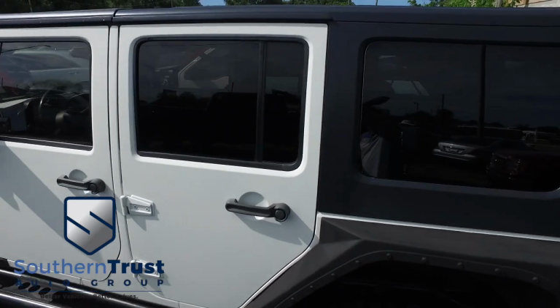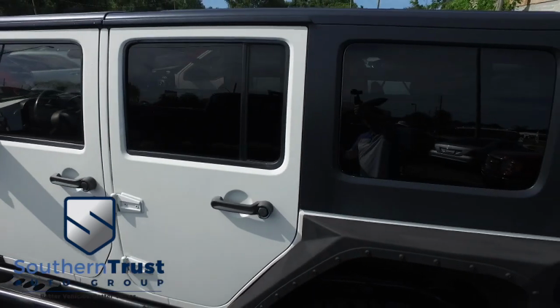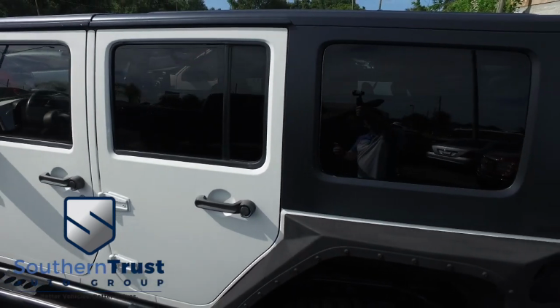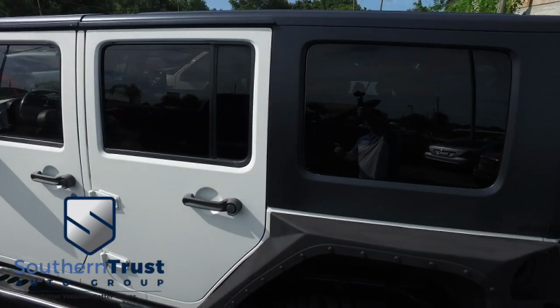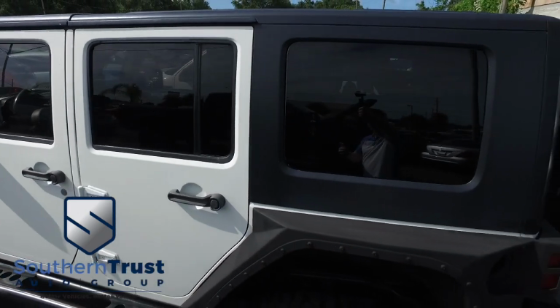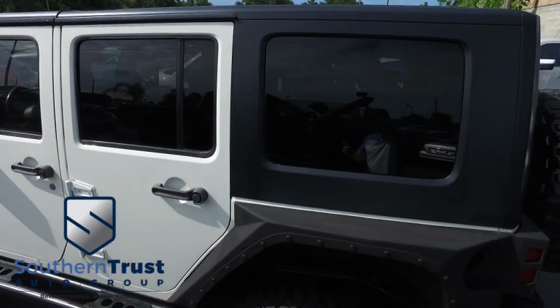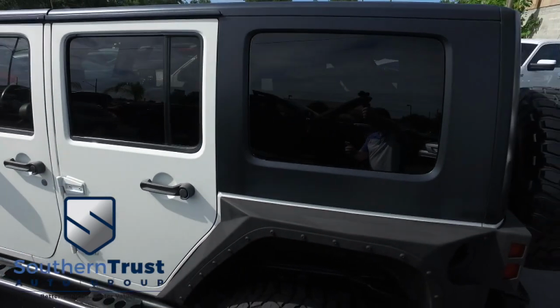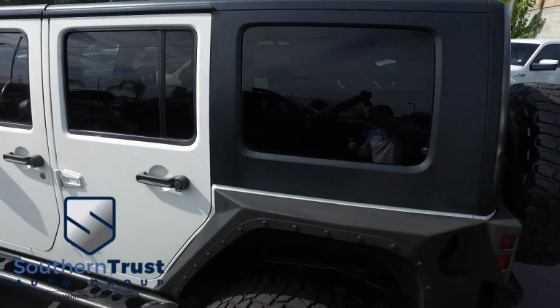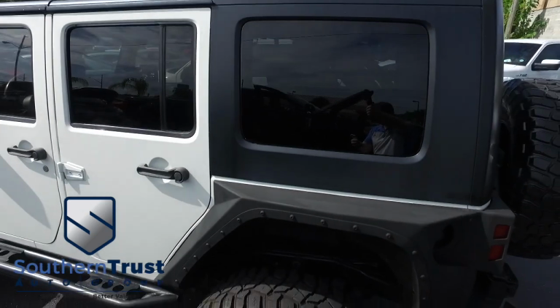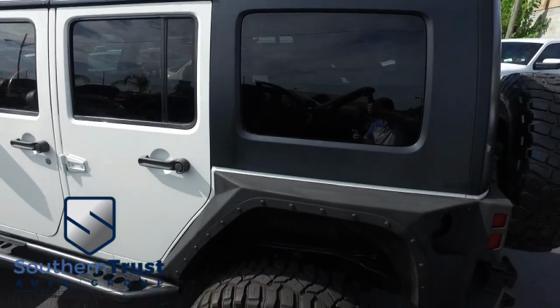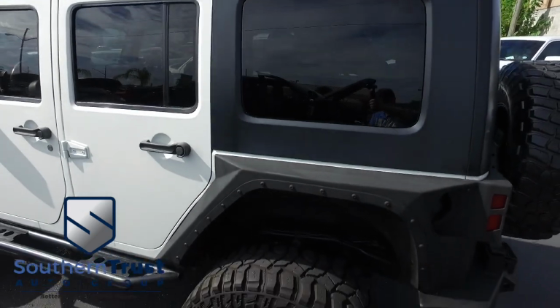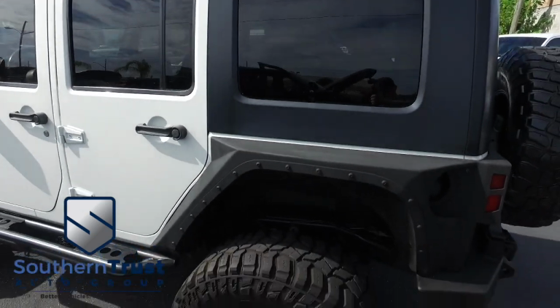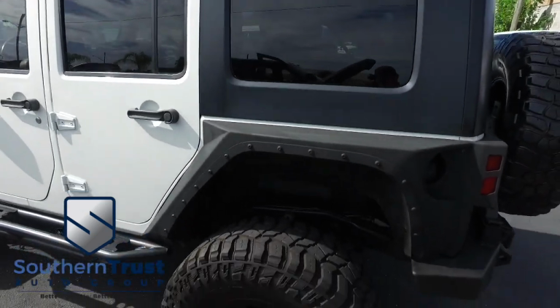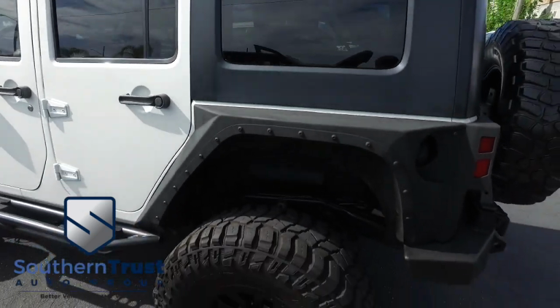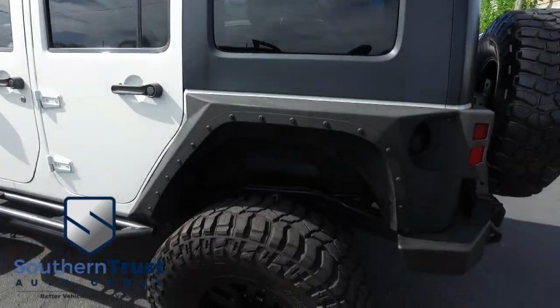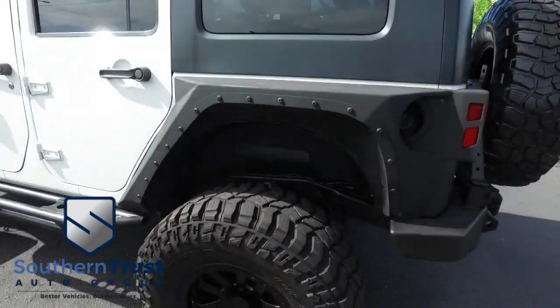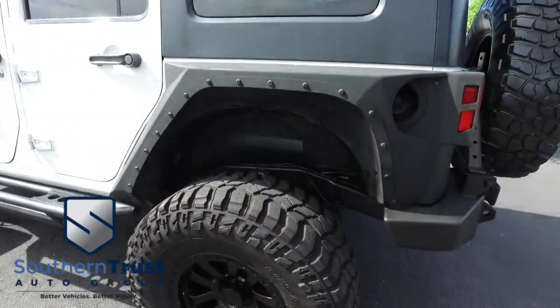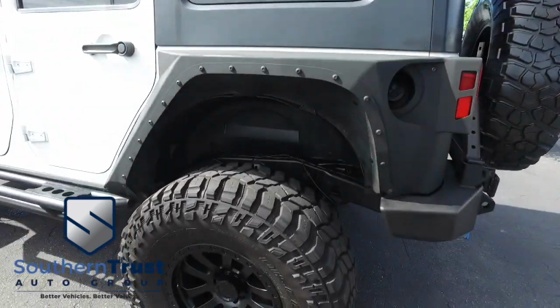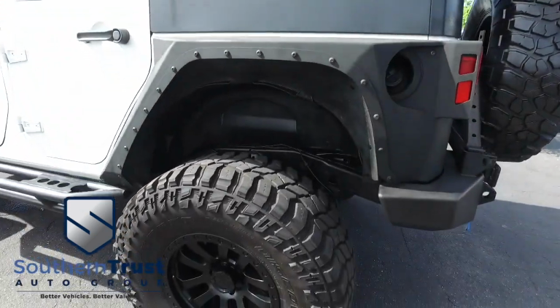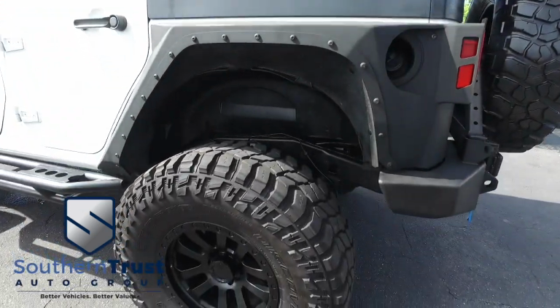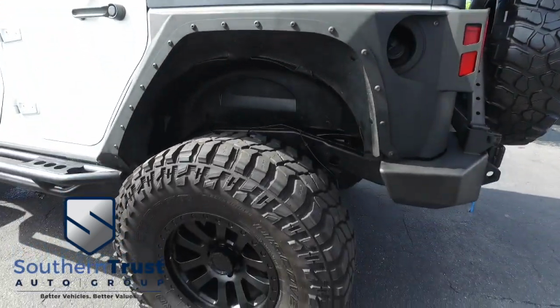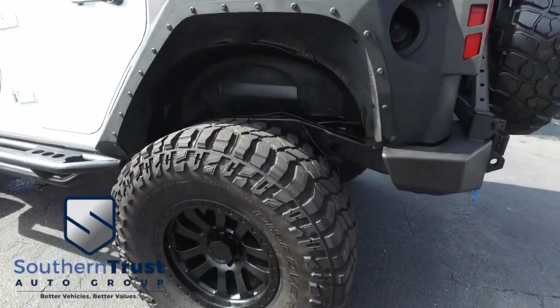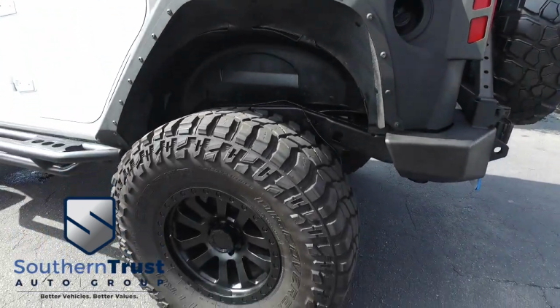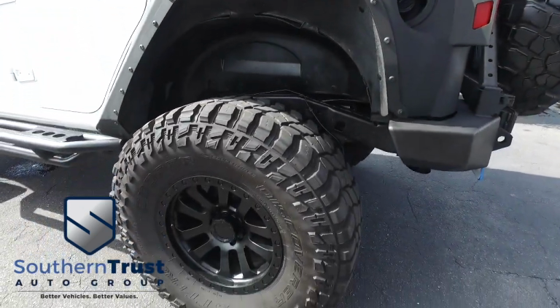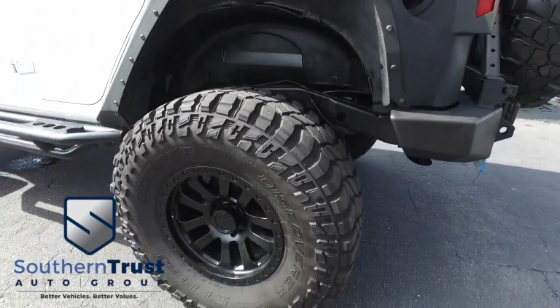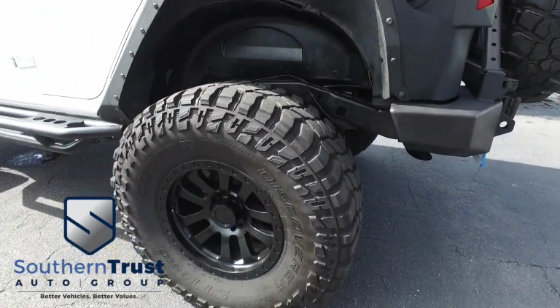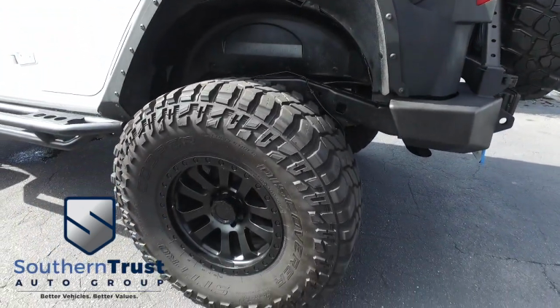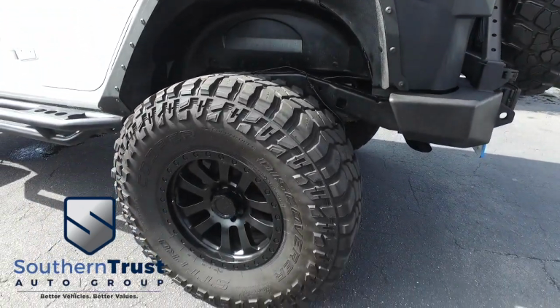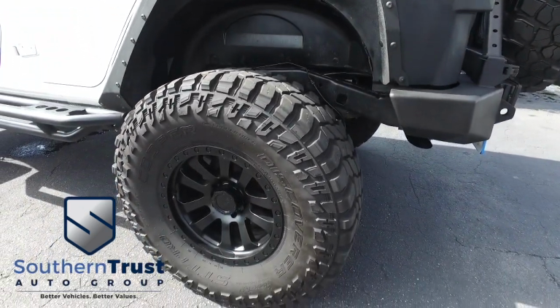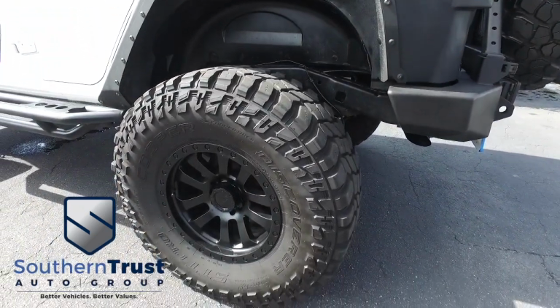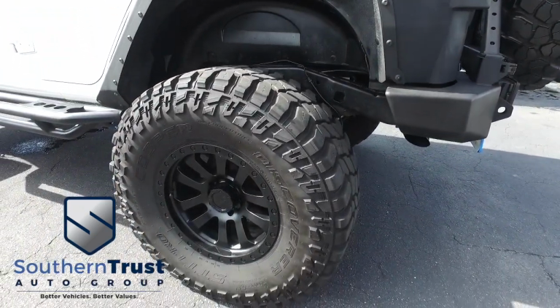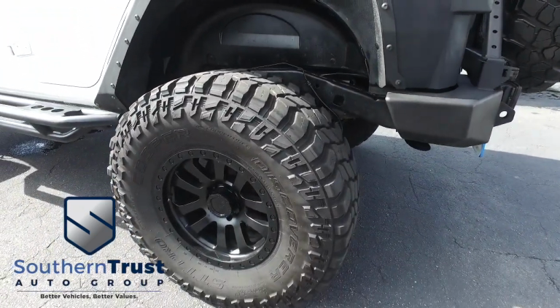Do not wait. Do not hesitate. Do not procrastinate. Give us a call — this beautiful Jeep will not last long. Call us now.